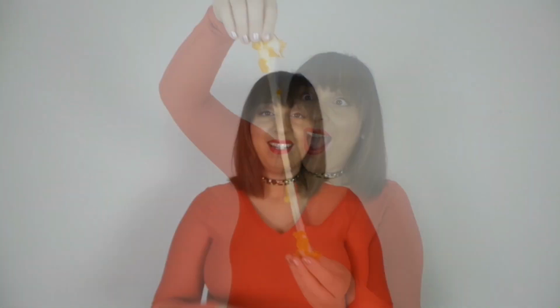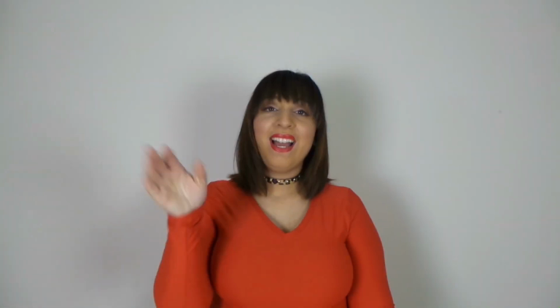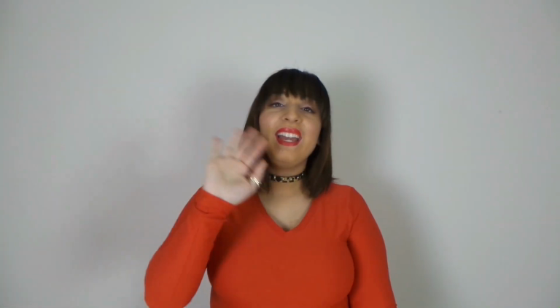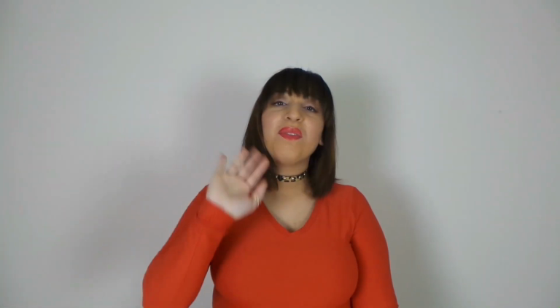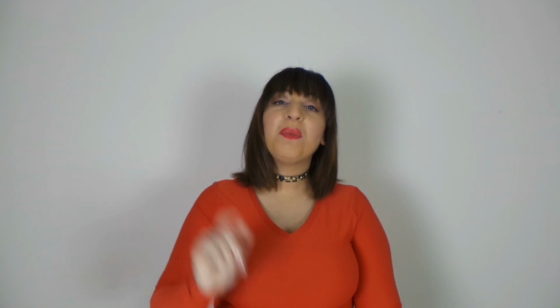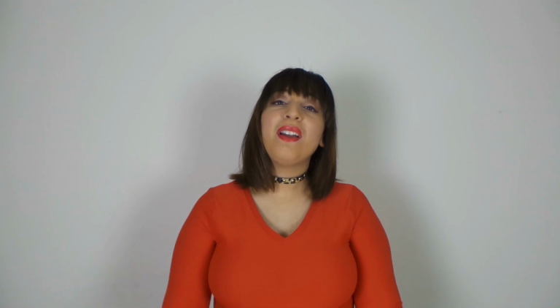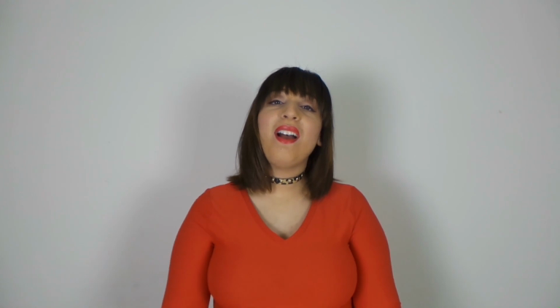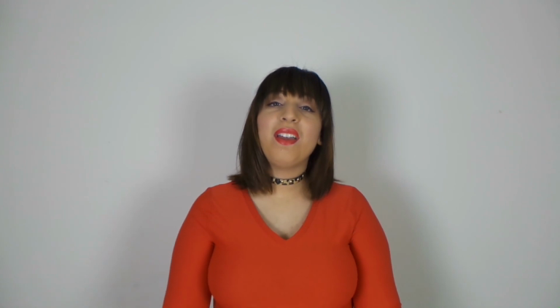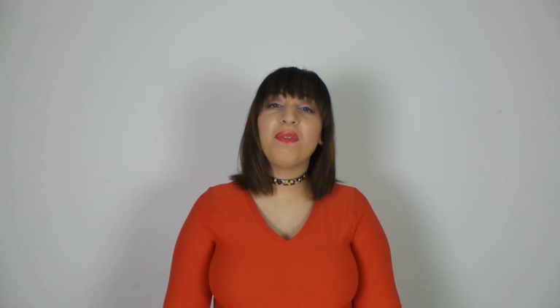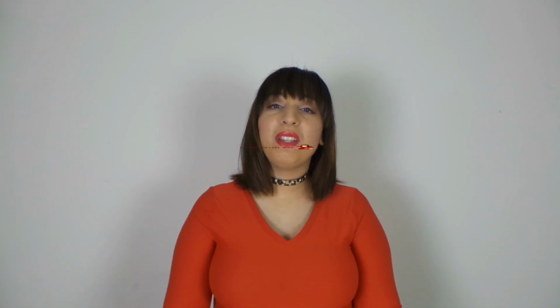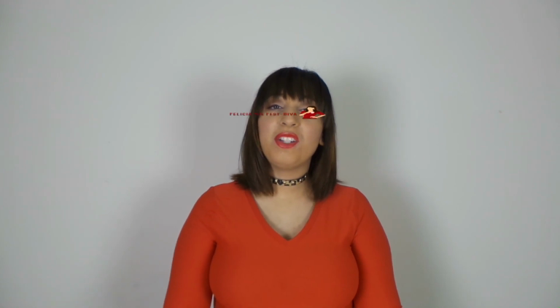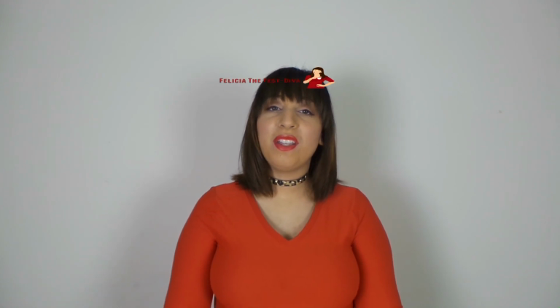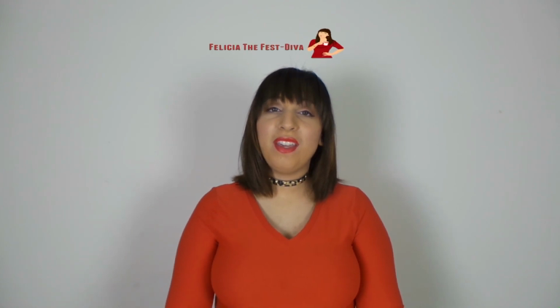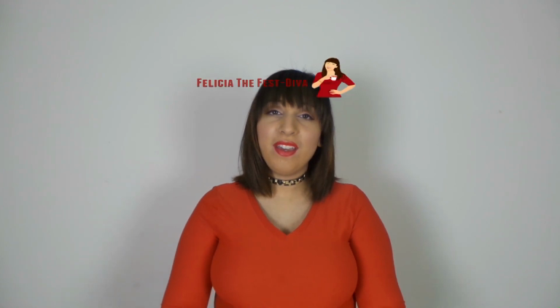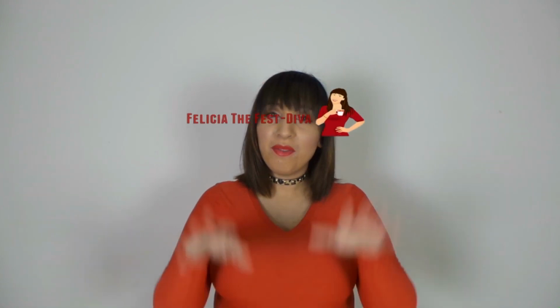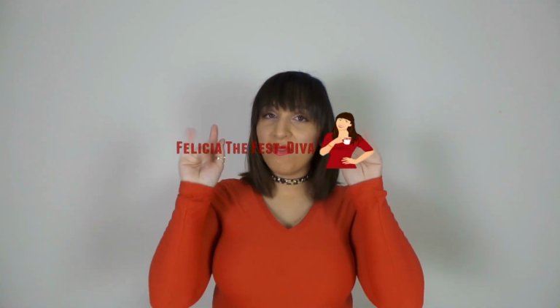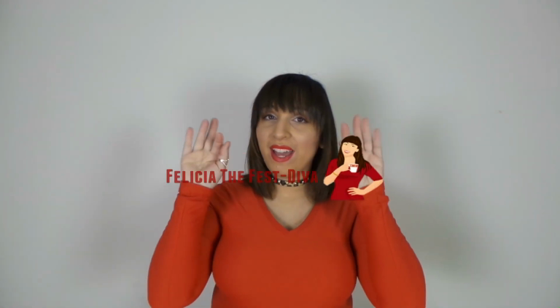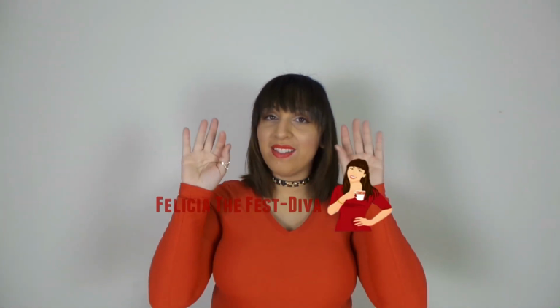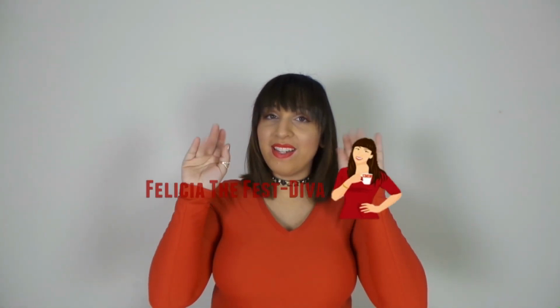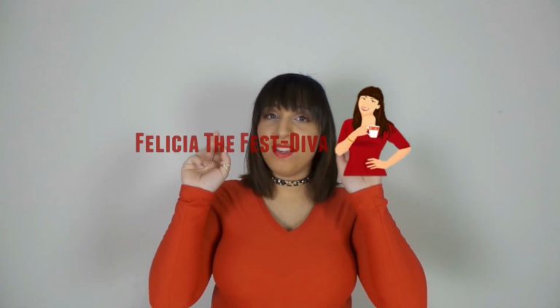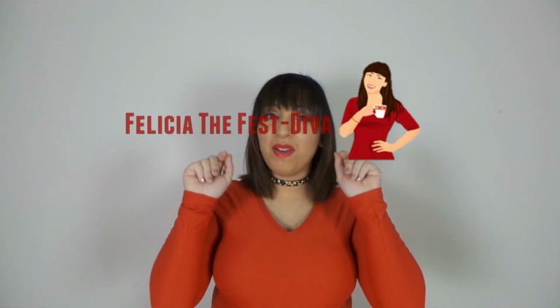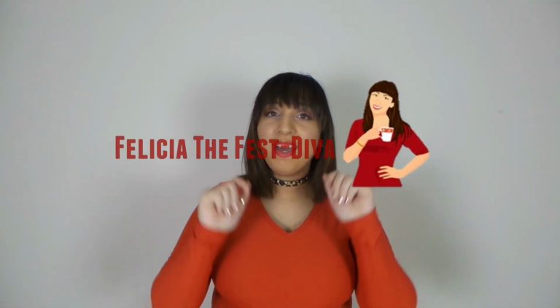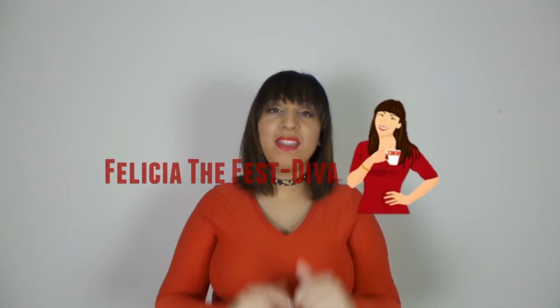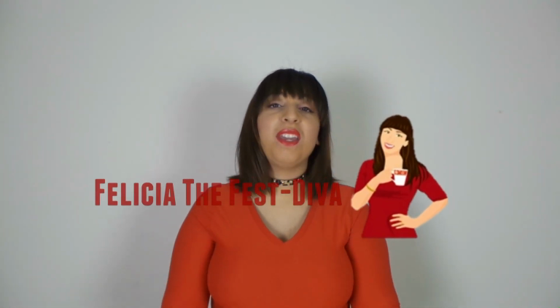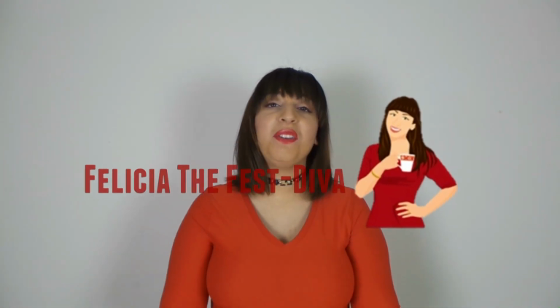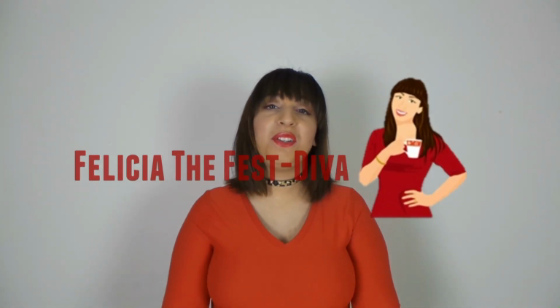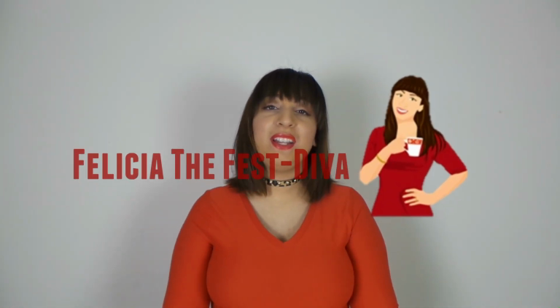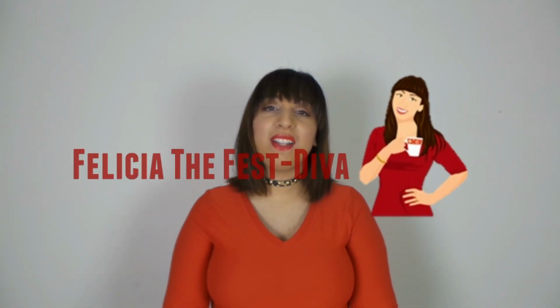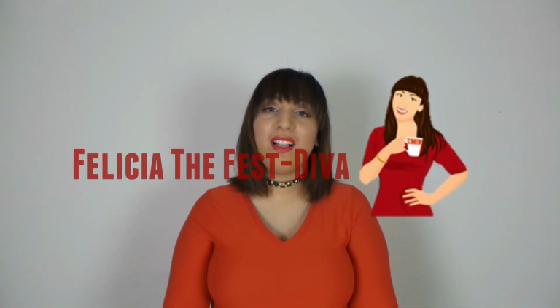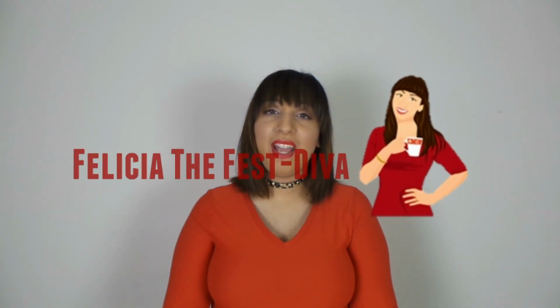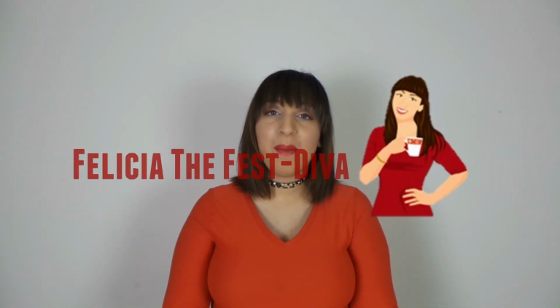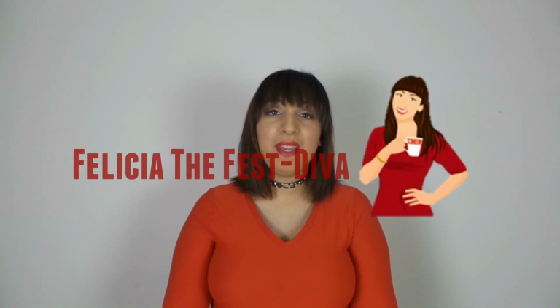Hi everyone, I am Felicia the Festiva. Thank you for tuning in to Holiday Happy.